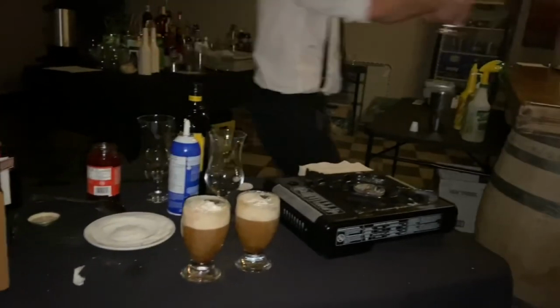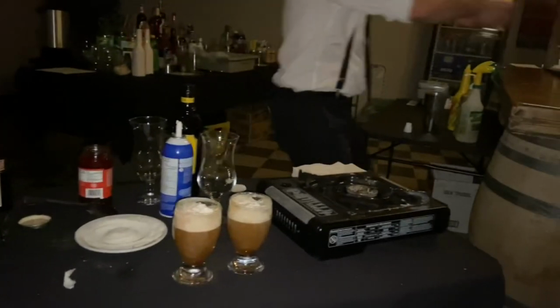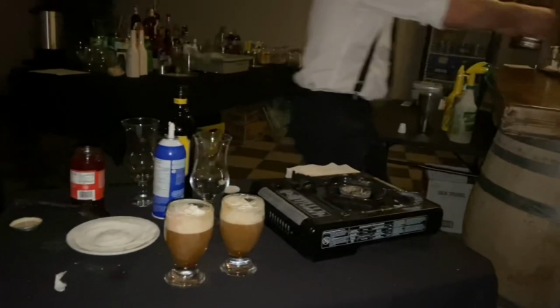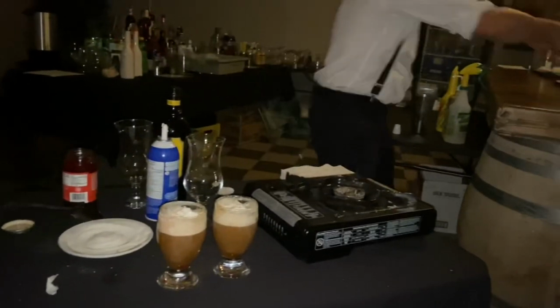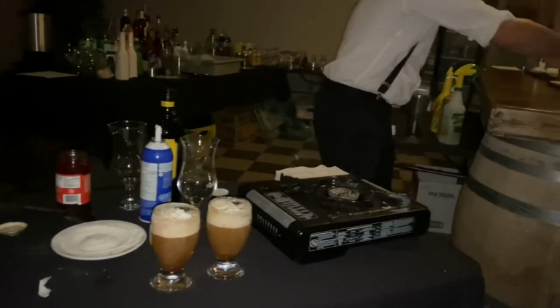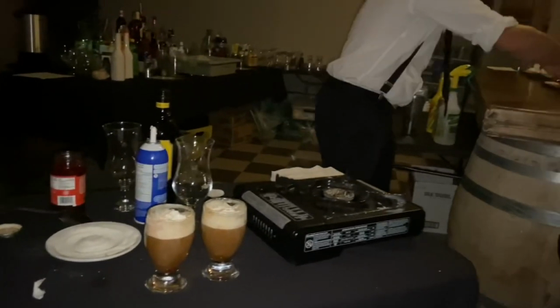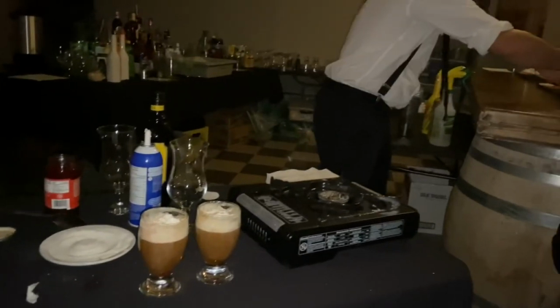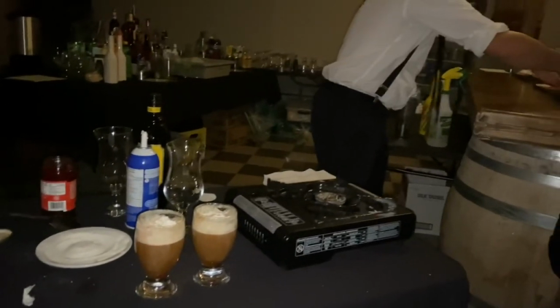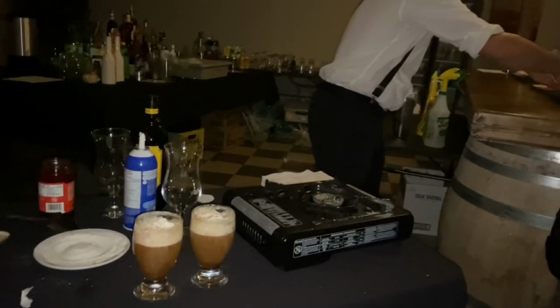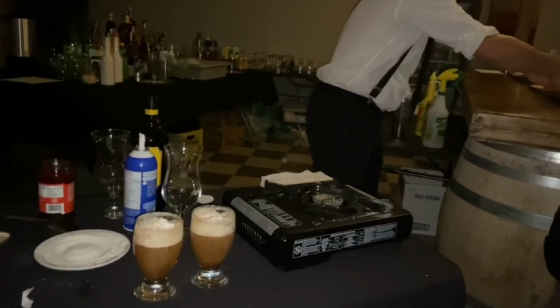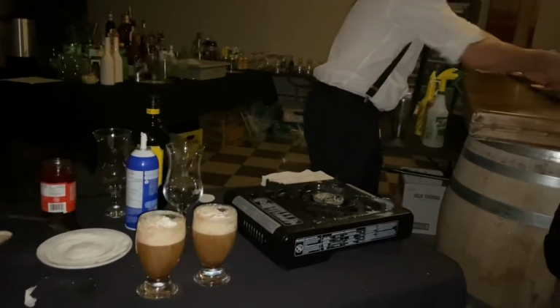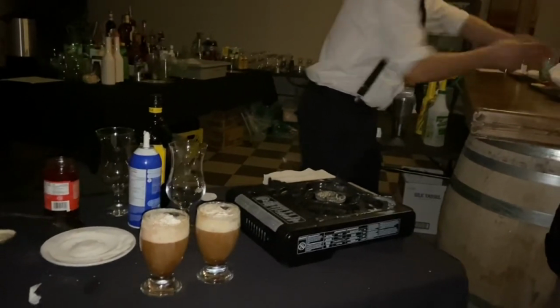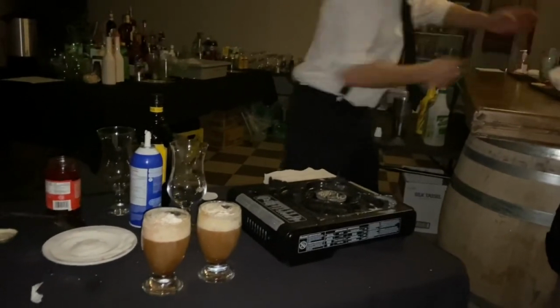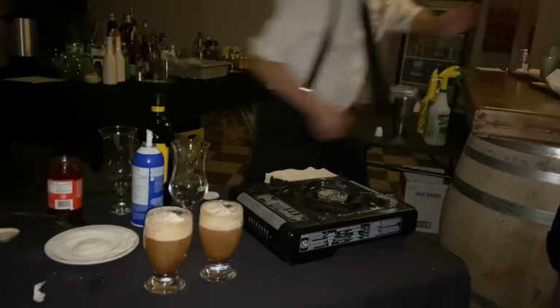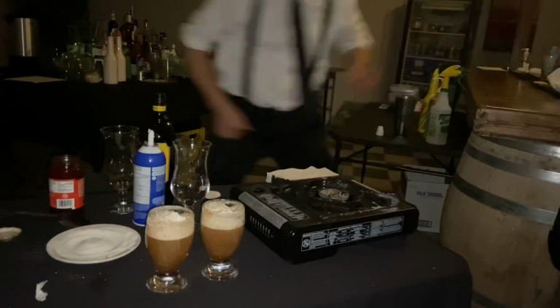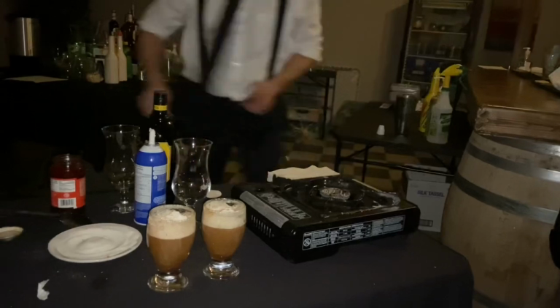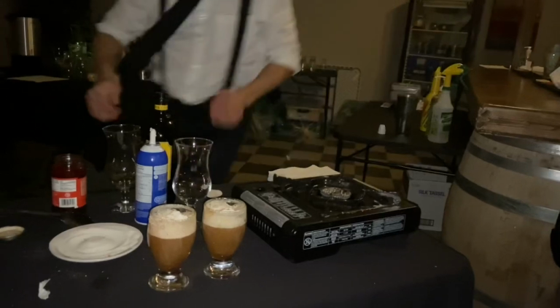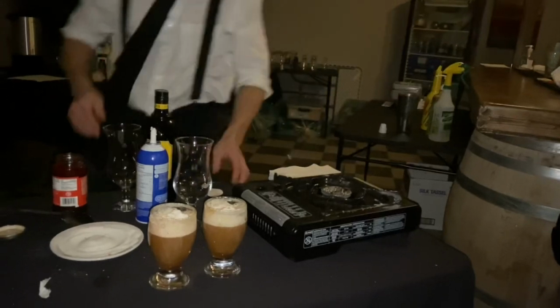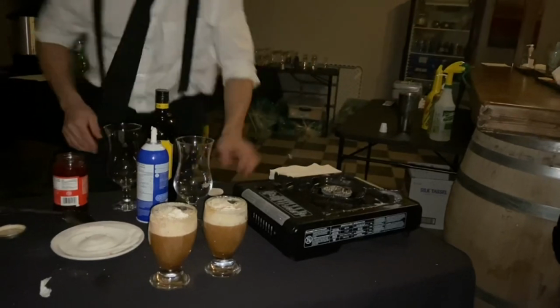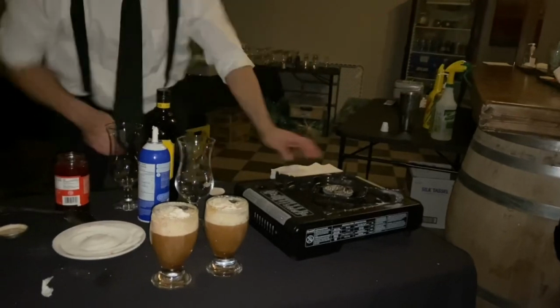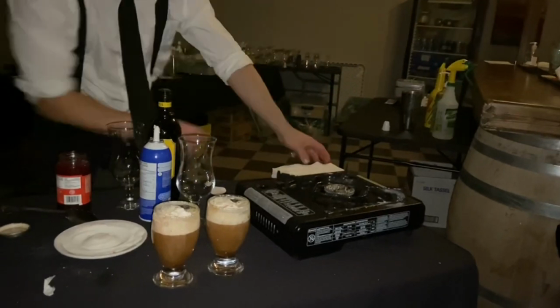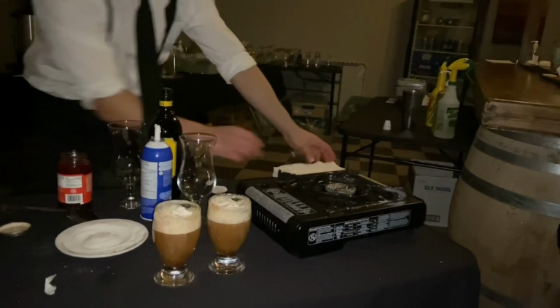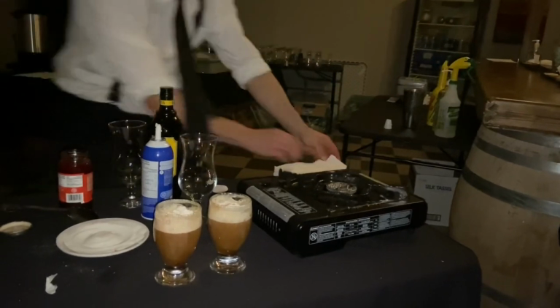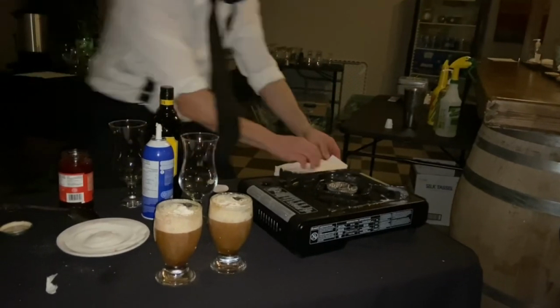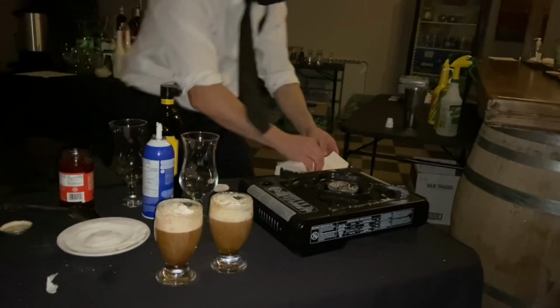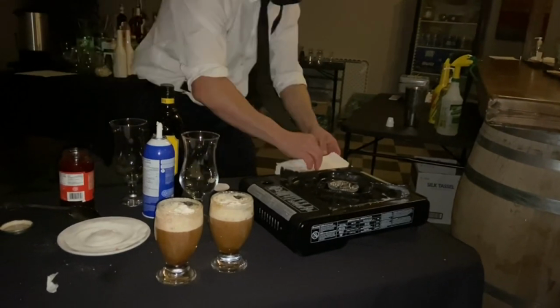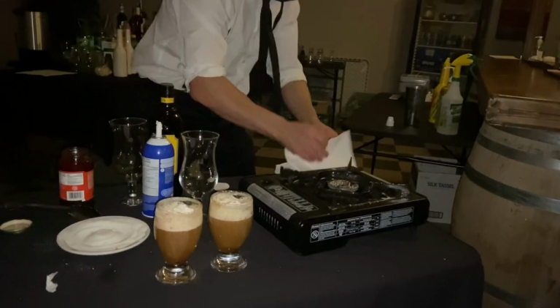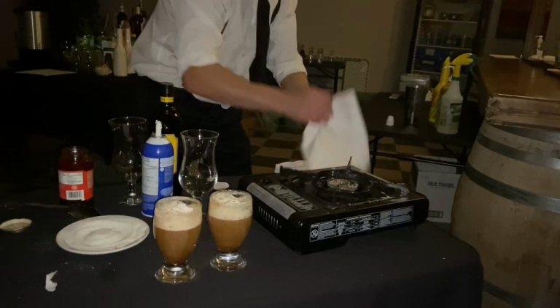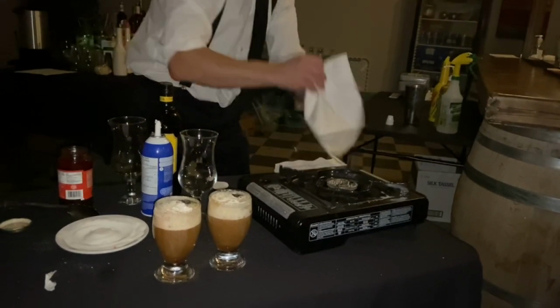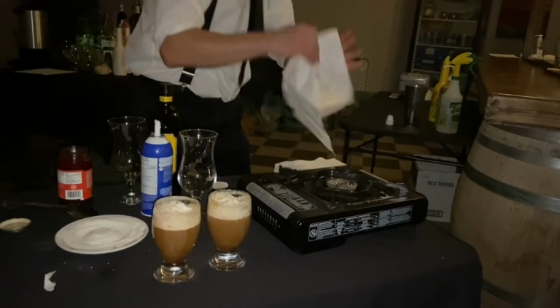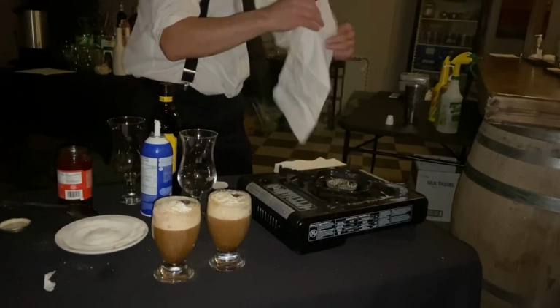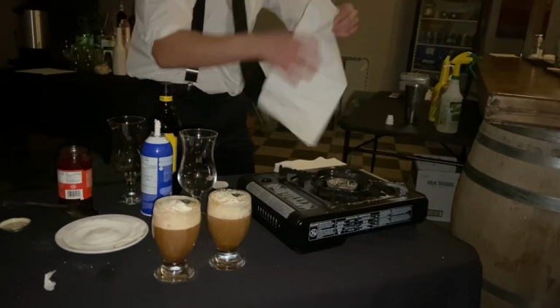And that's the flambe coffee. I hope you like it. If you have any questions, drop them in the comments.